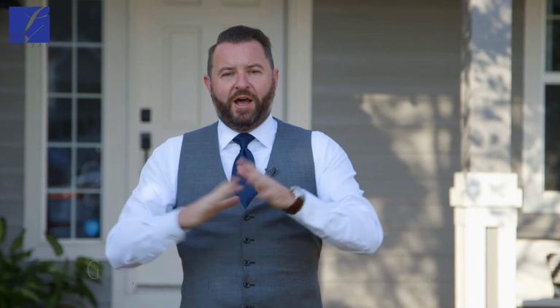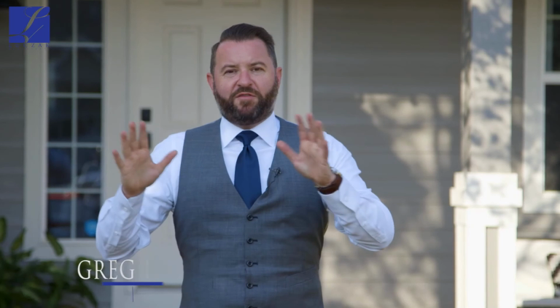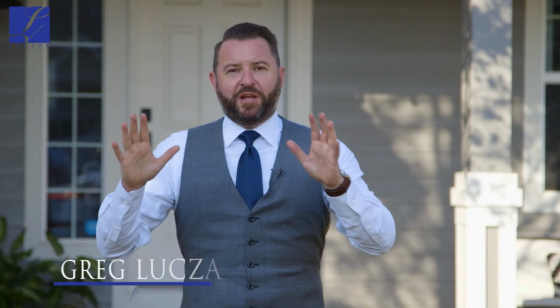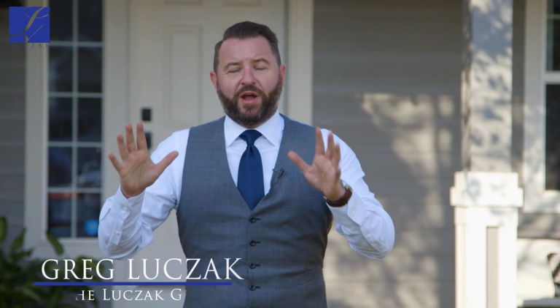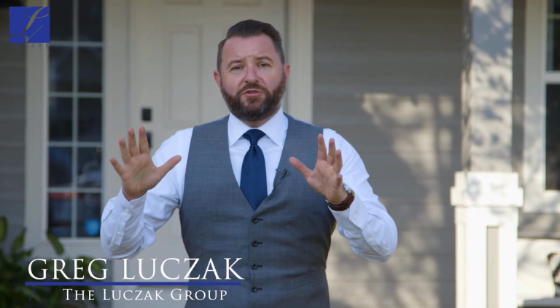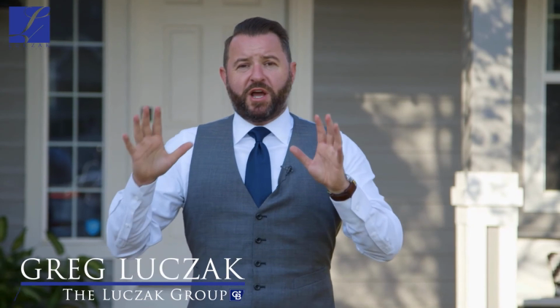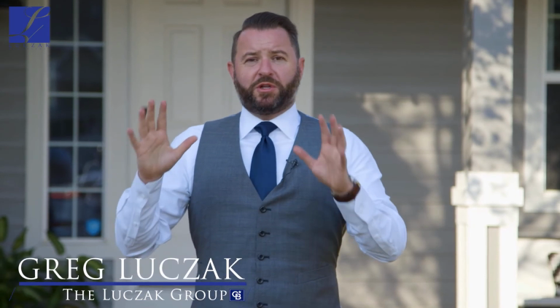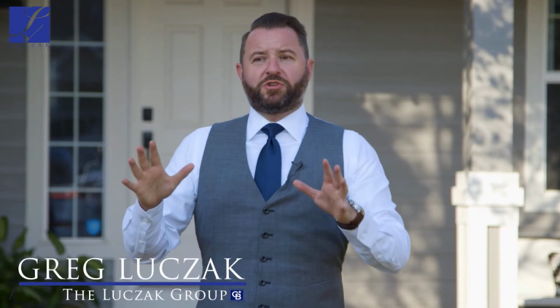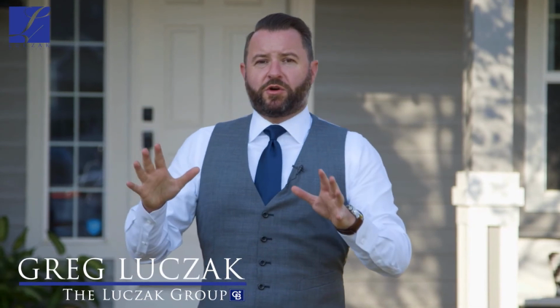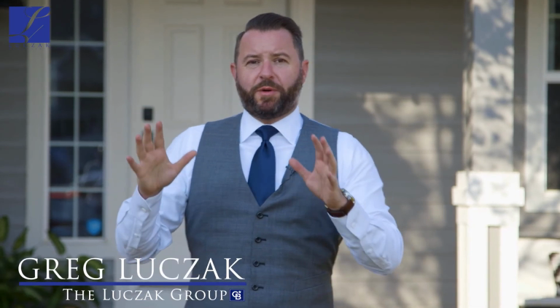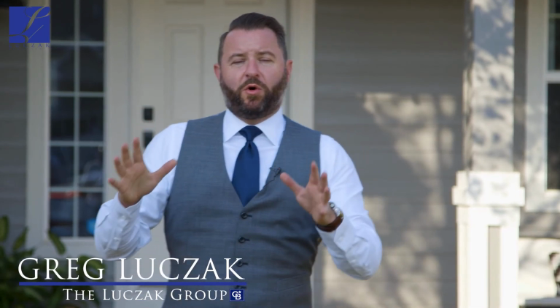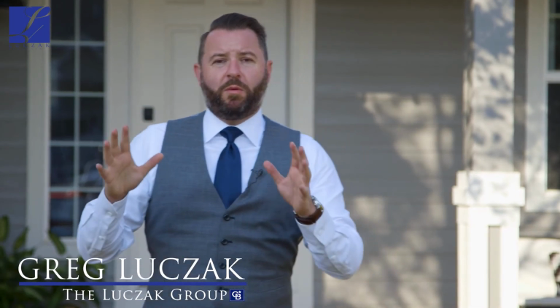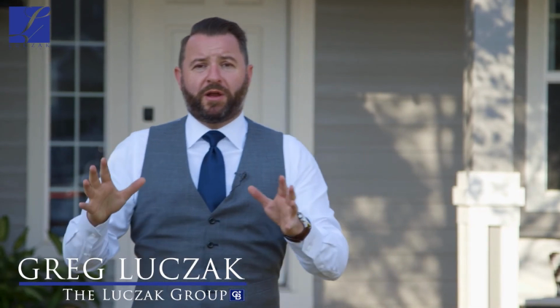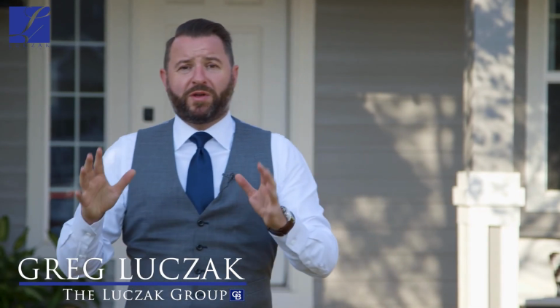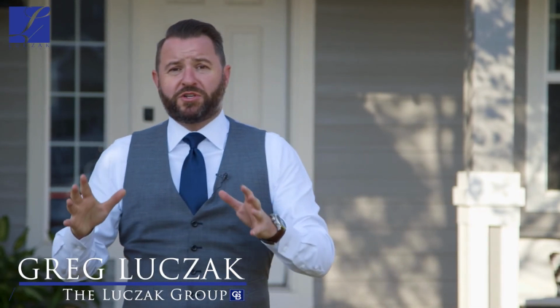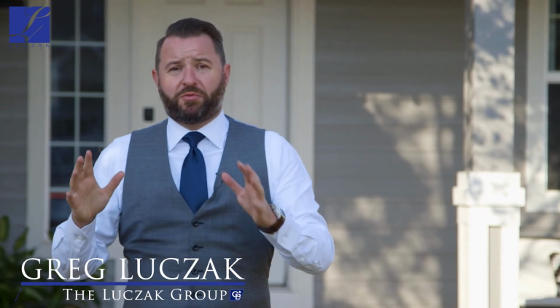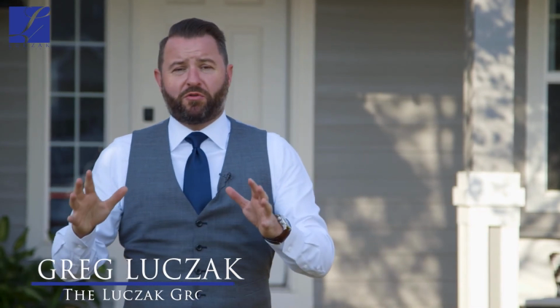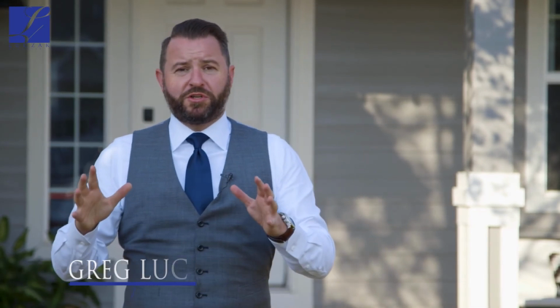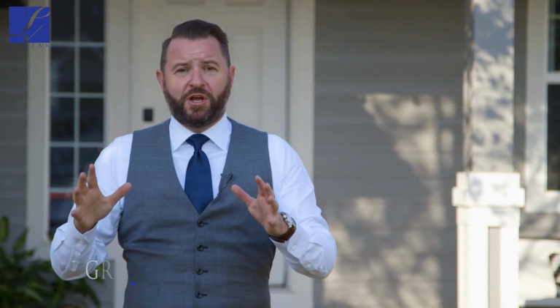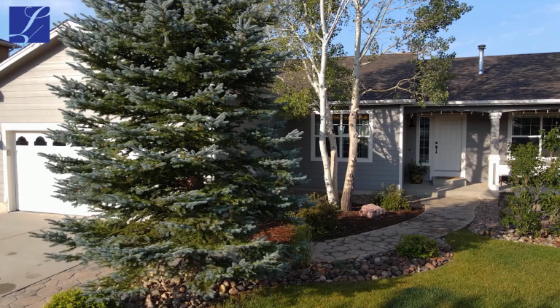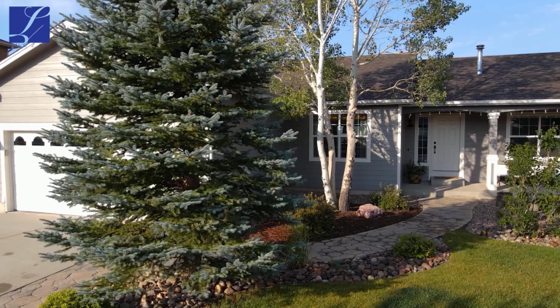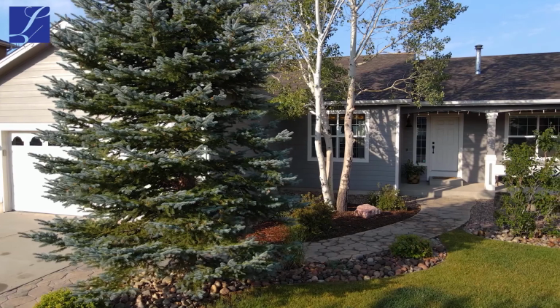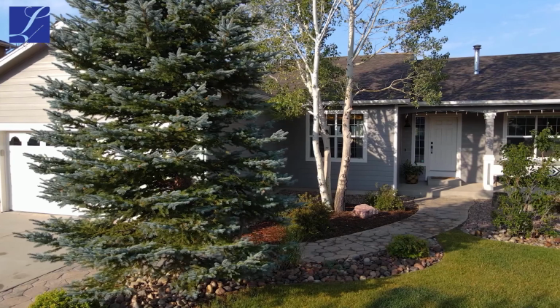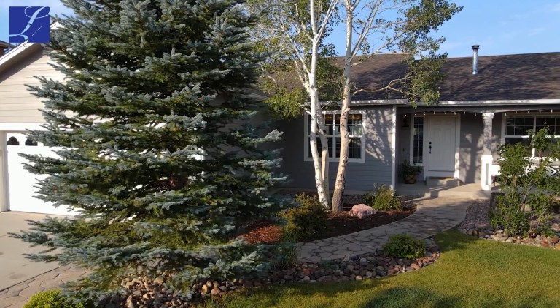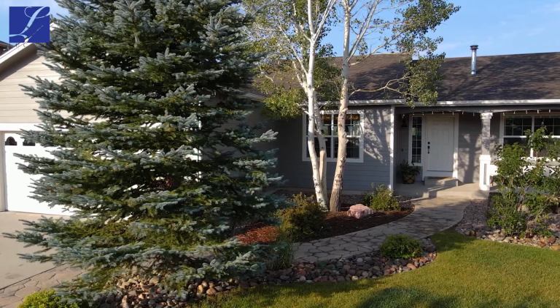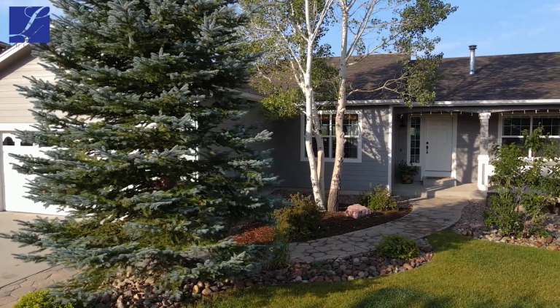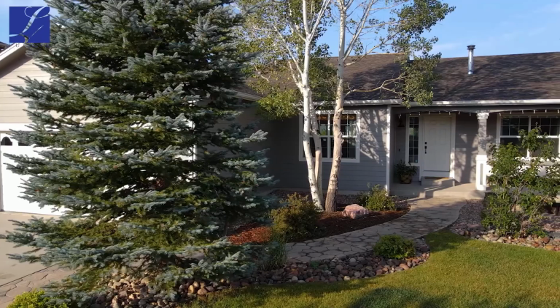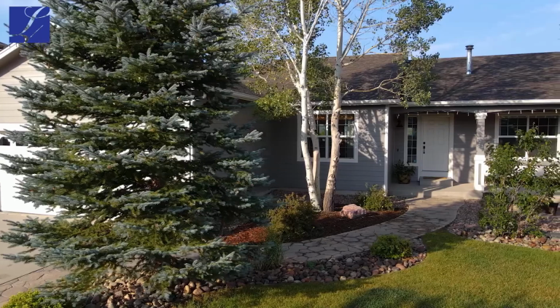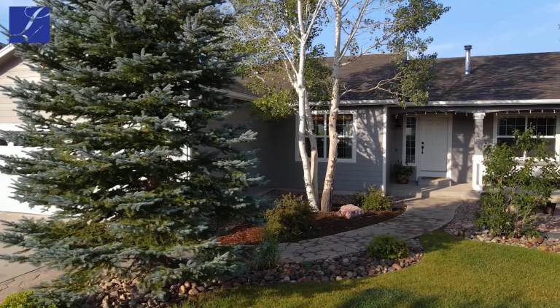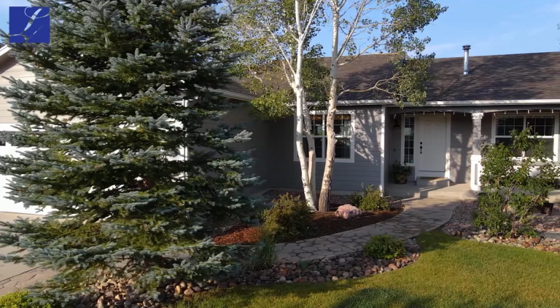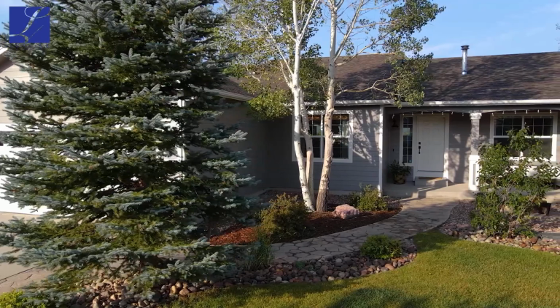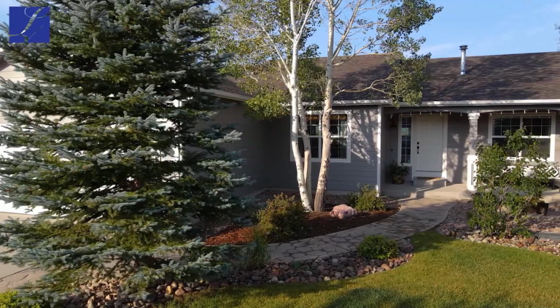Hi everybody, Greg Luchak with the Luchak Group at Coldwell Banker Residential Brokerage, bringing you an awesome new home listing tour.